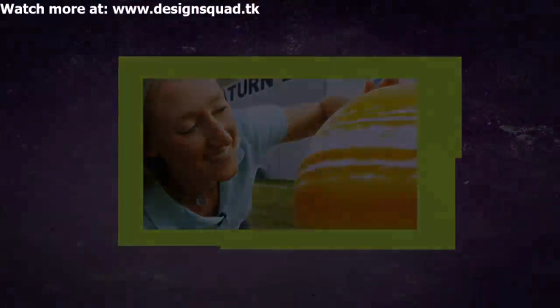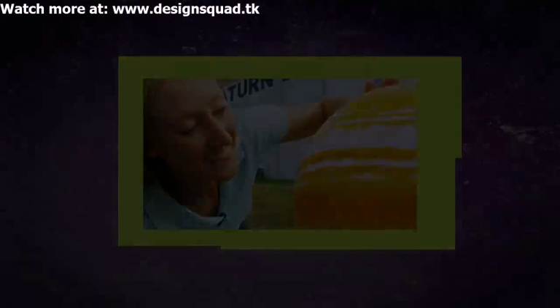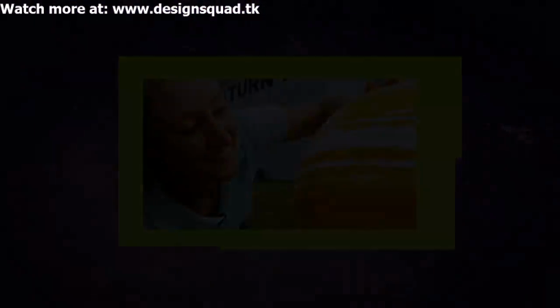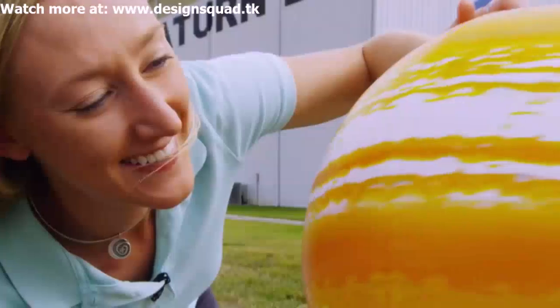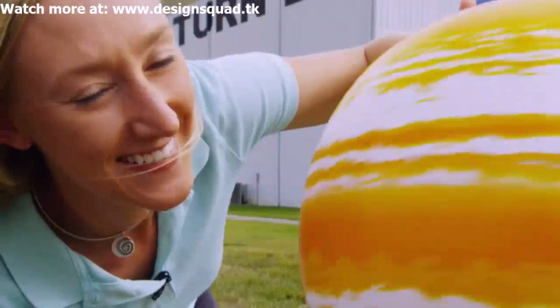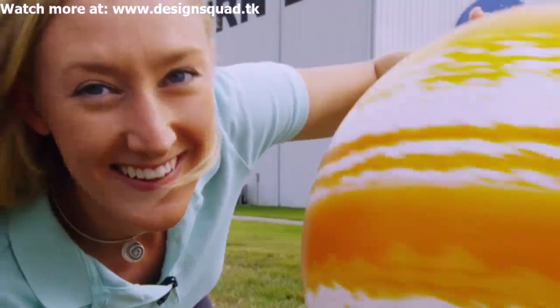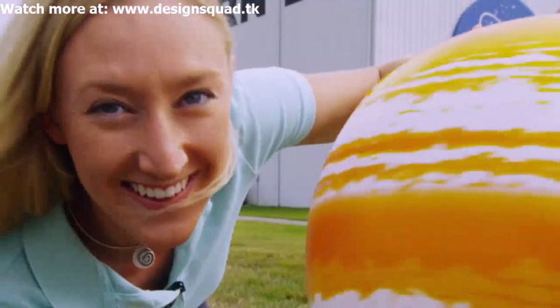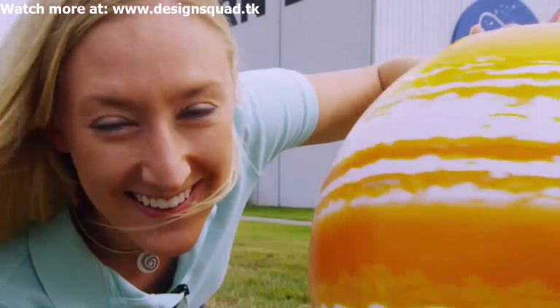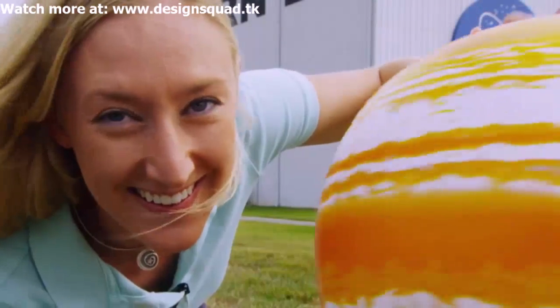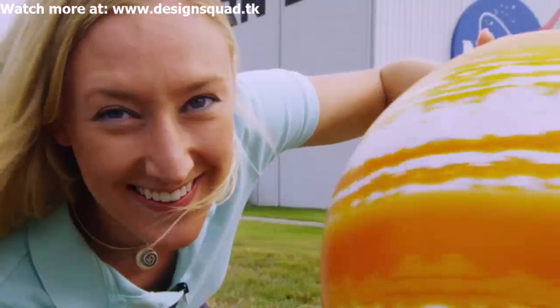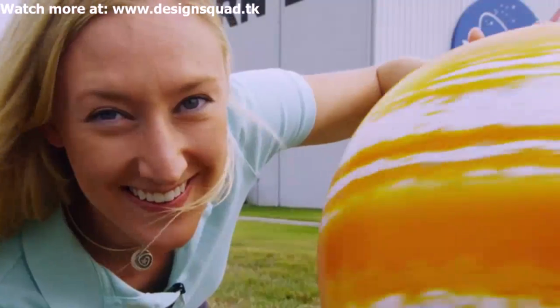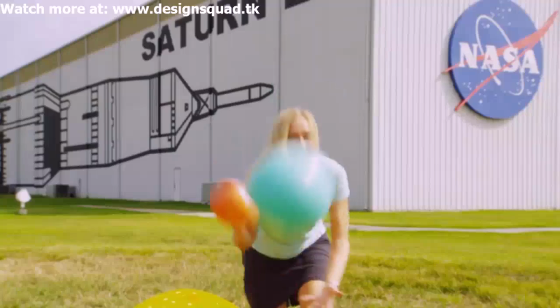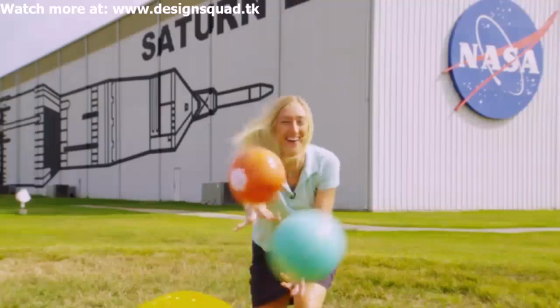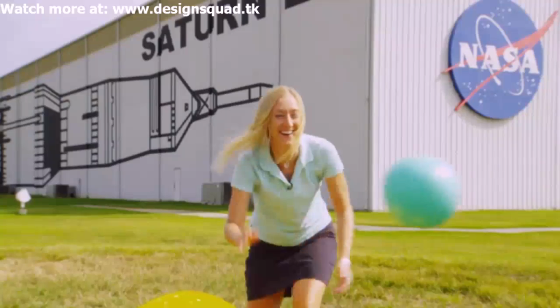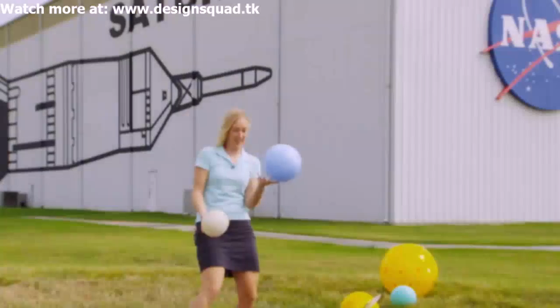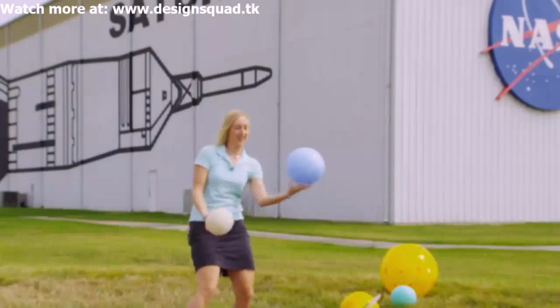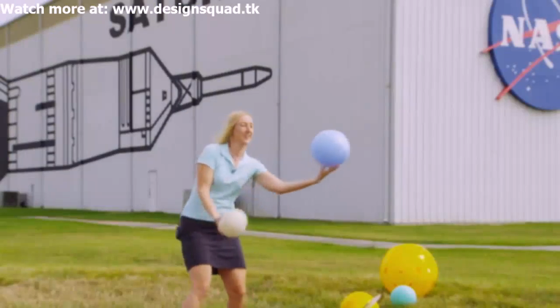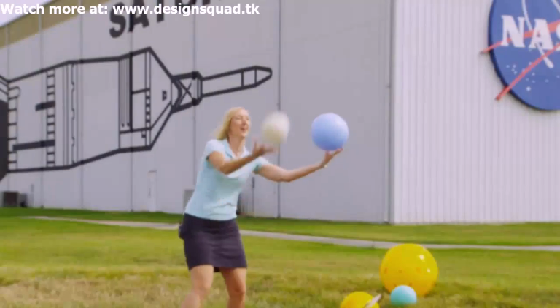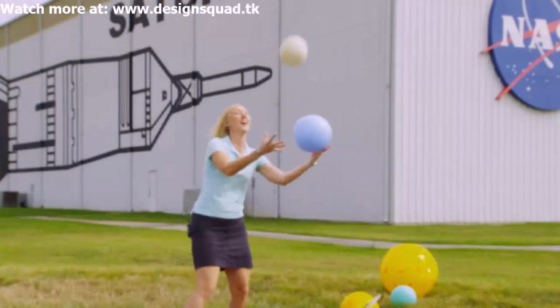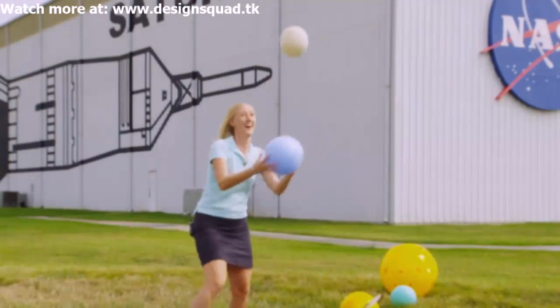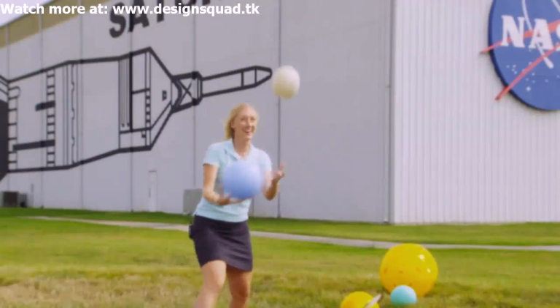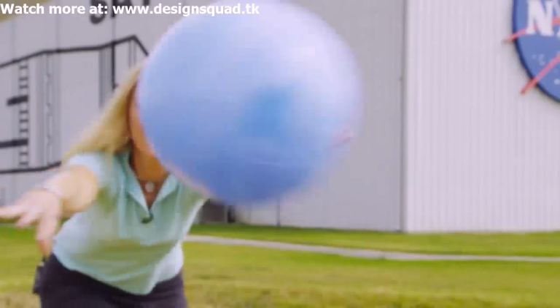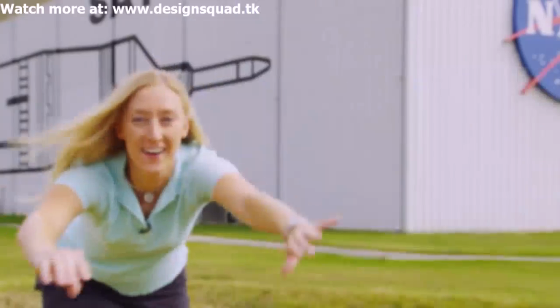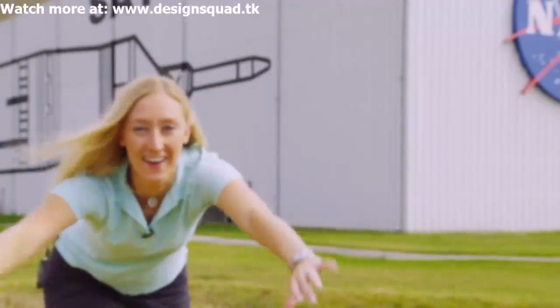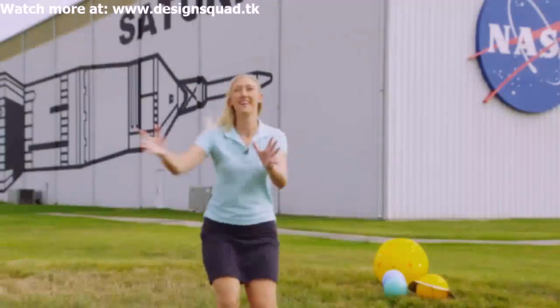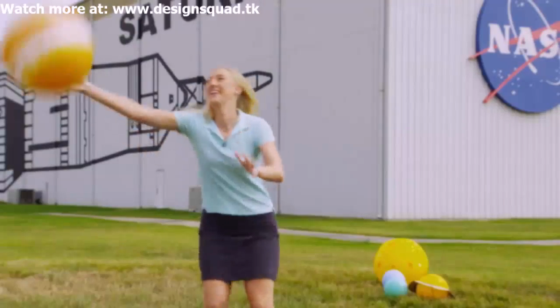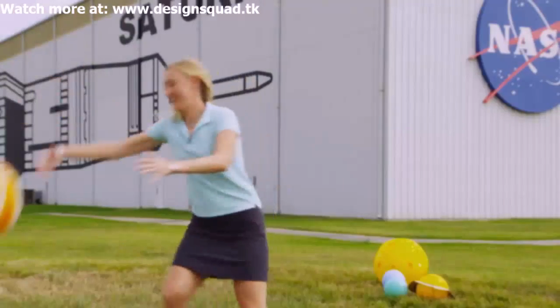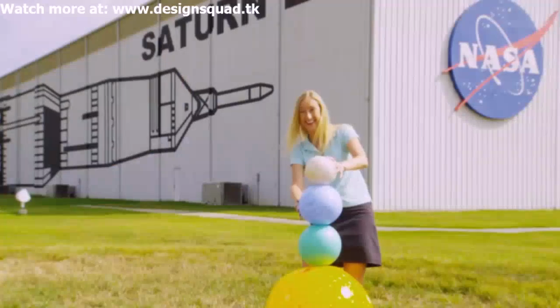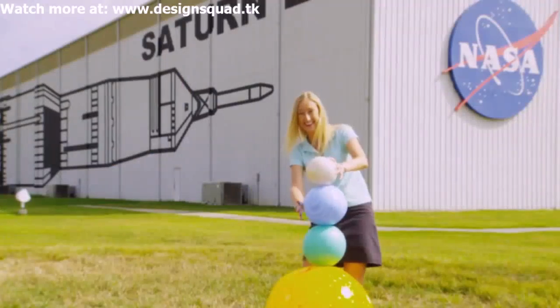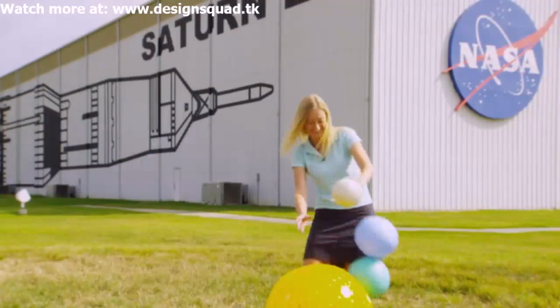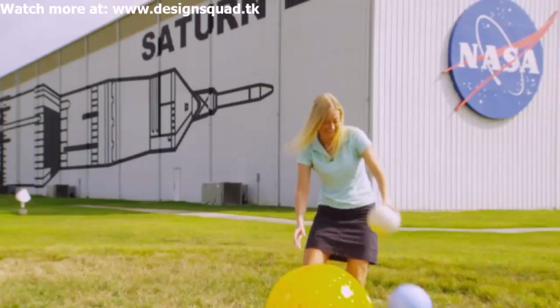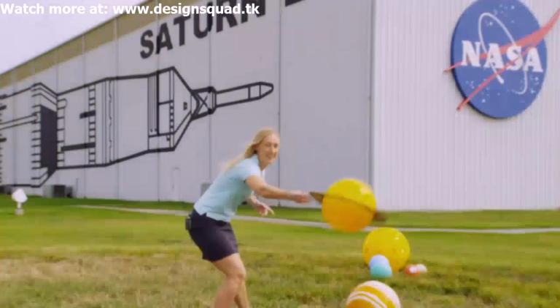I'm Alison Bollinger and I work as a spacewalk flight controller and trainer here at Johnson Space Center in Houston, Texas.